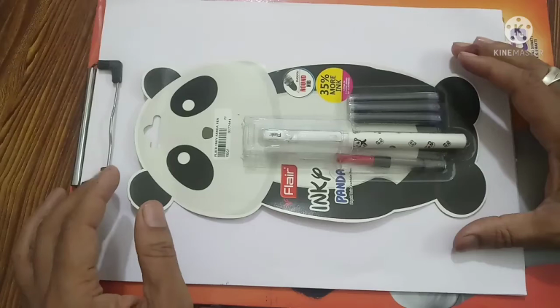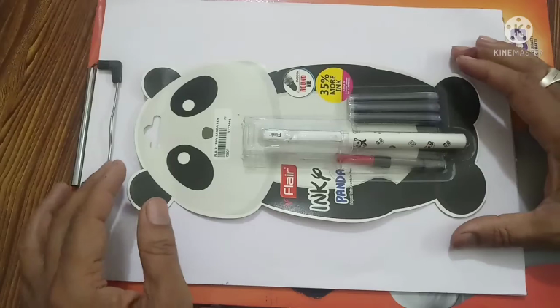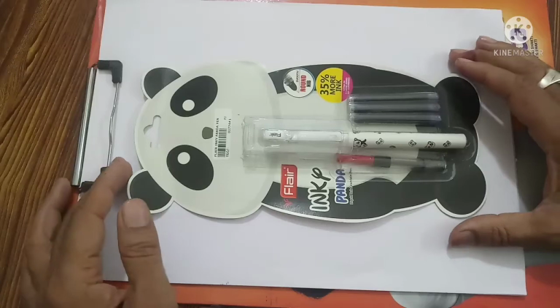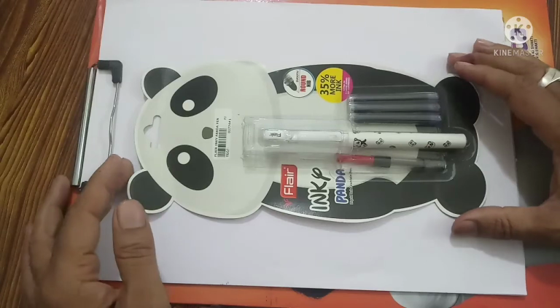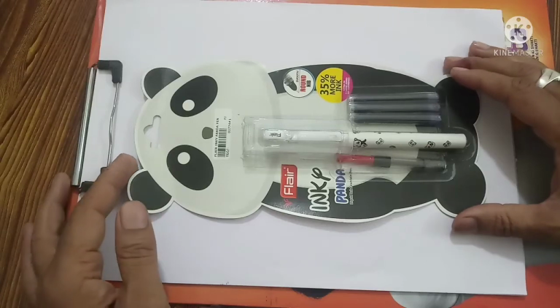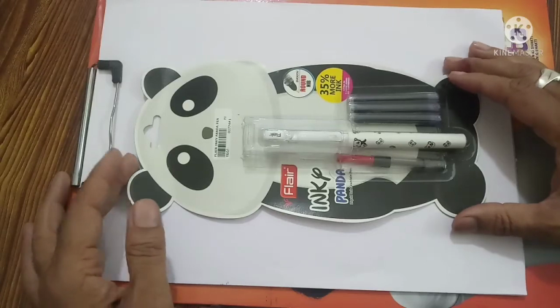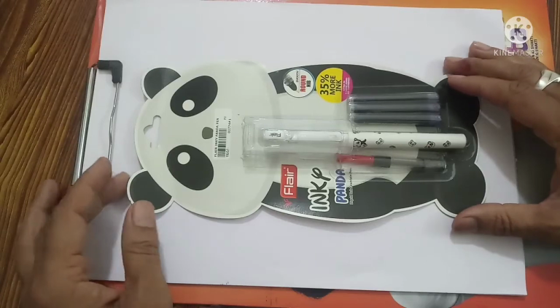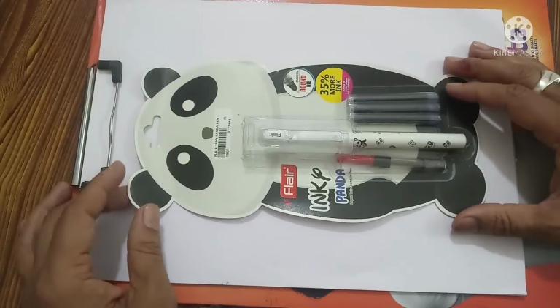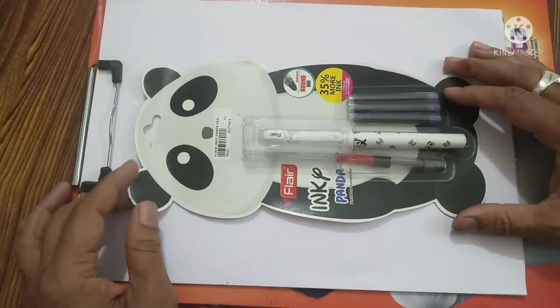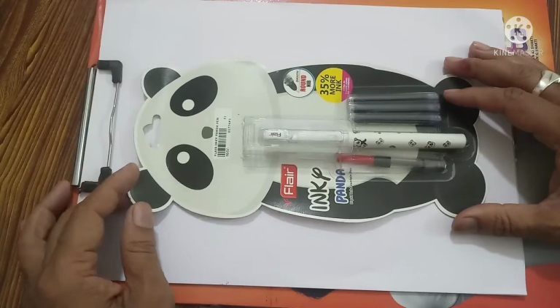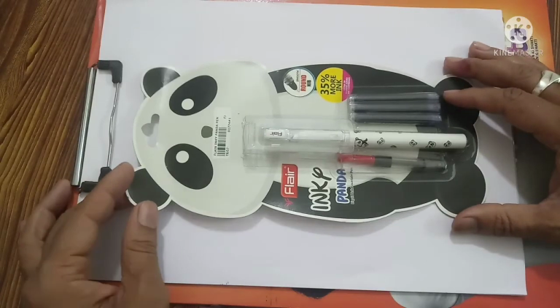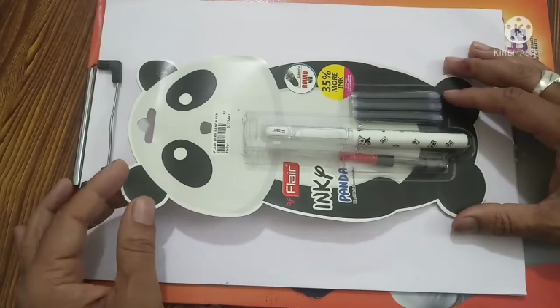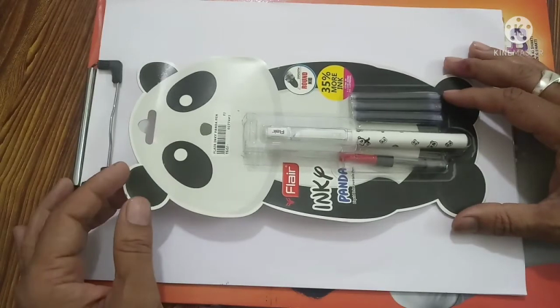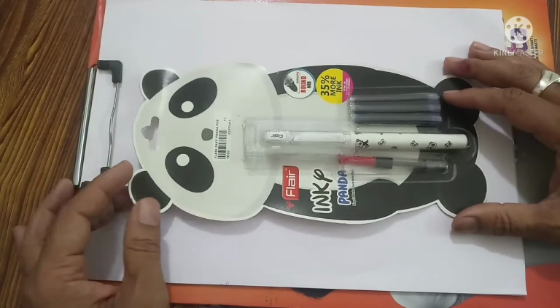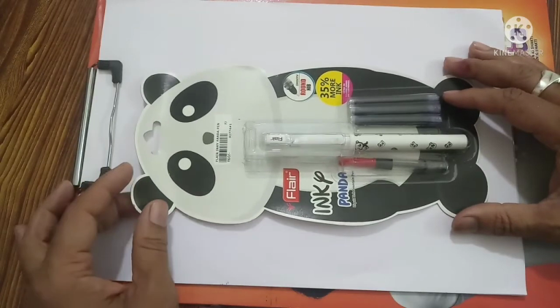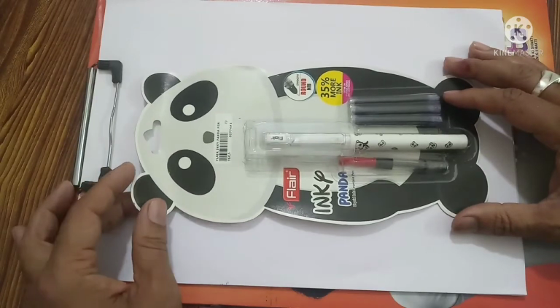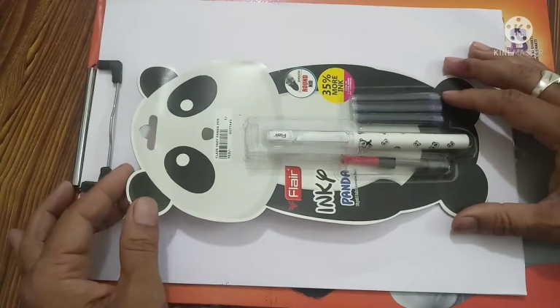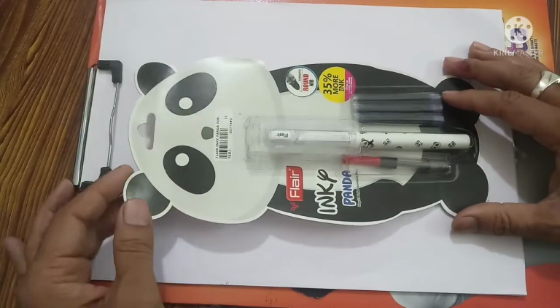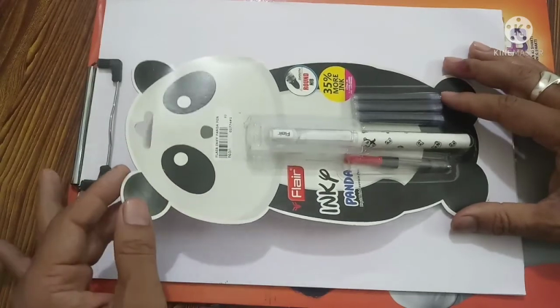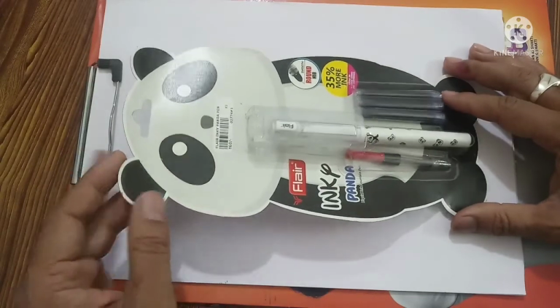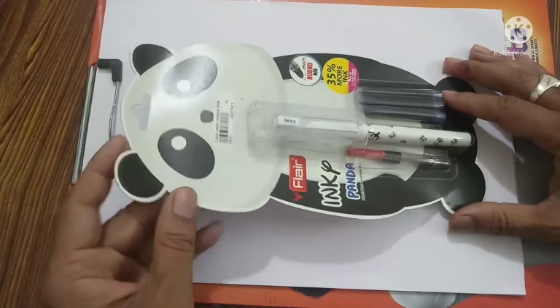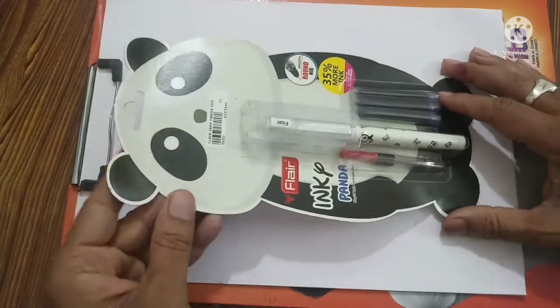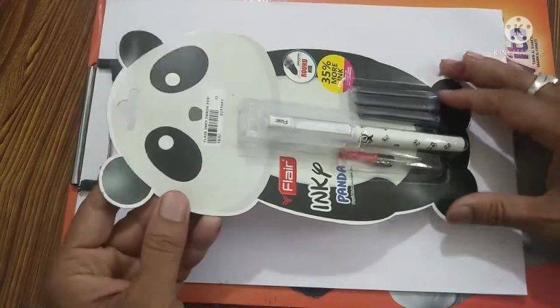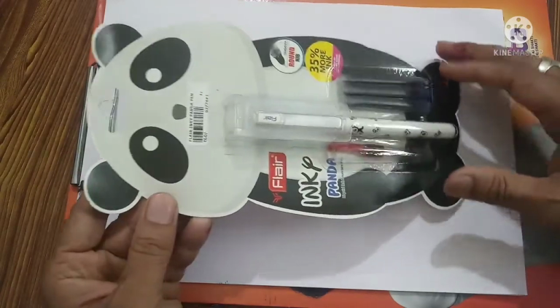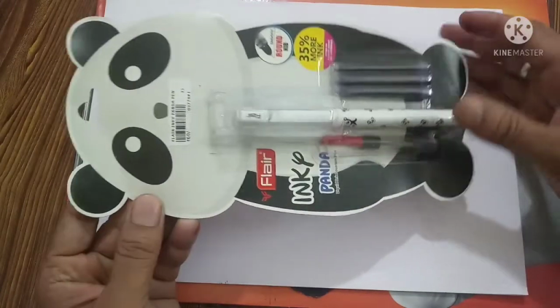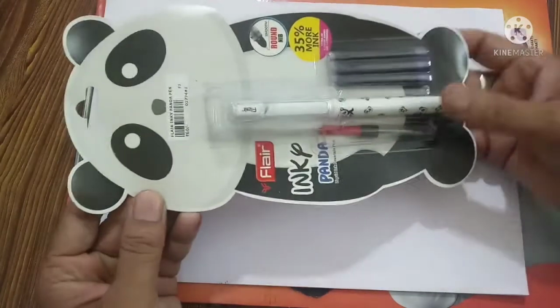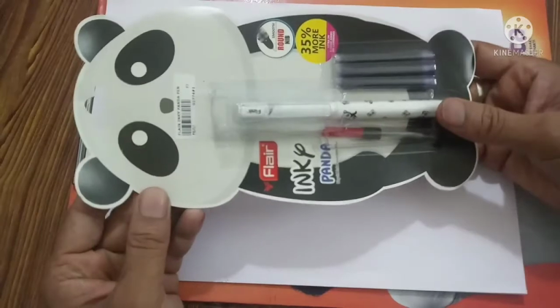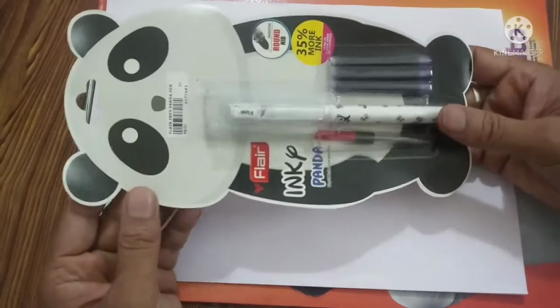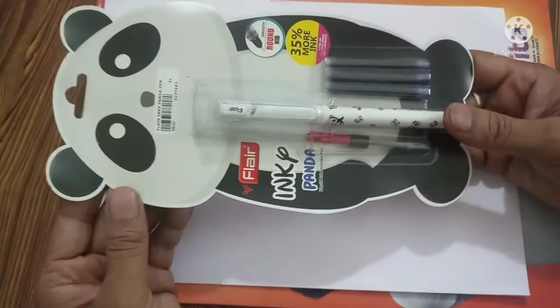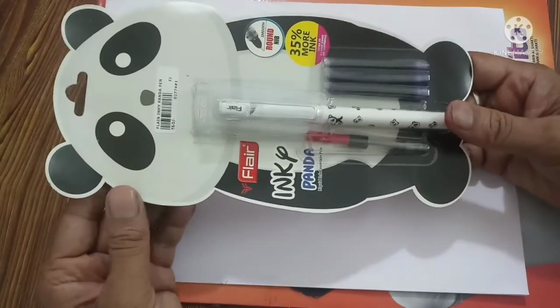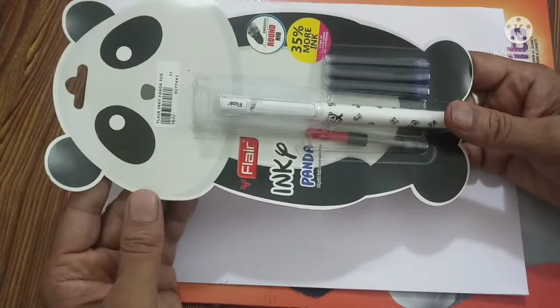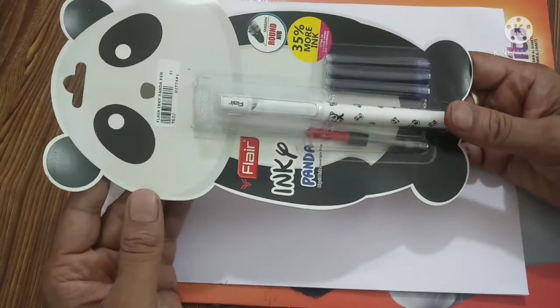Hello everyone, welcome to my YouTube channel. Today I am going to unbox and review this pen.